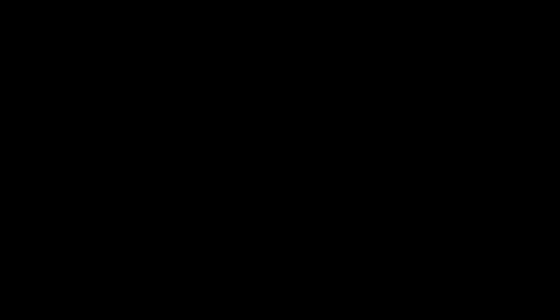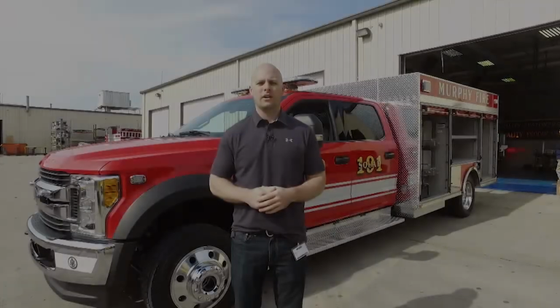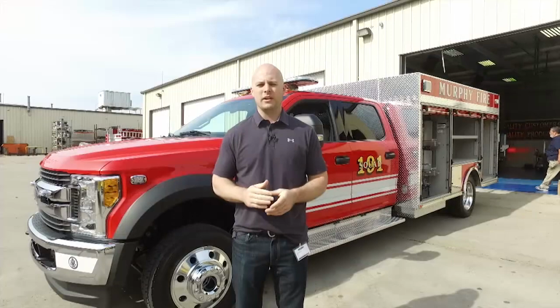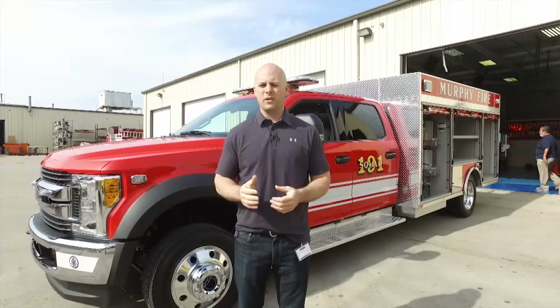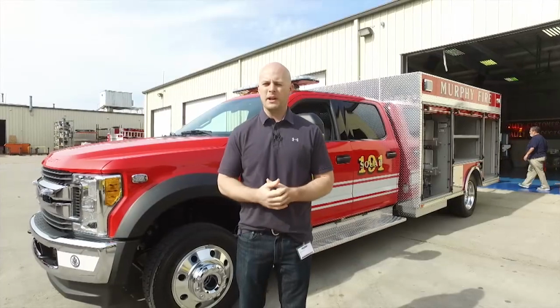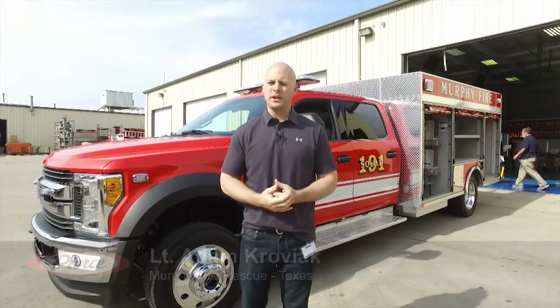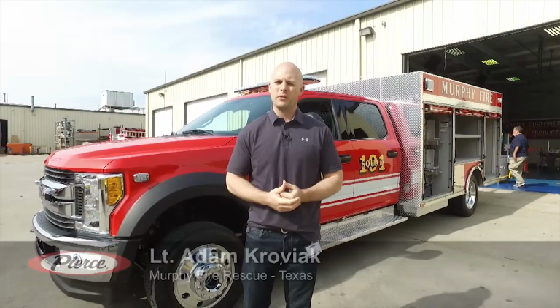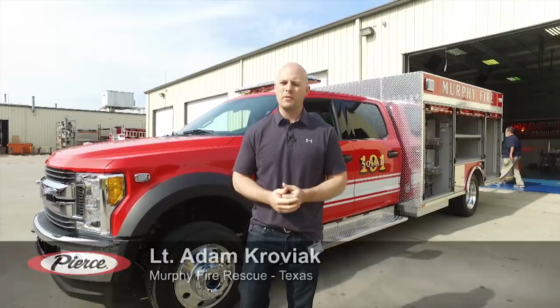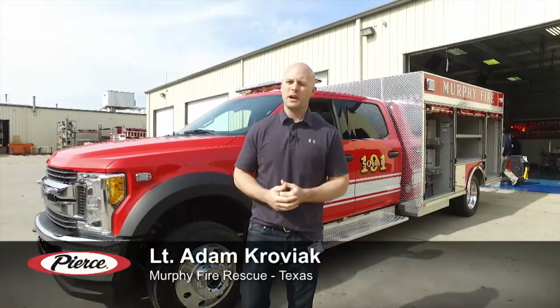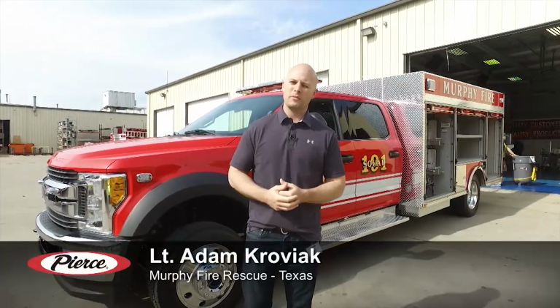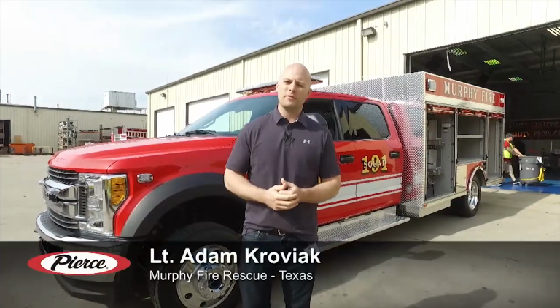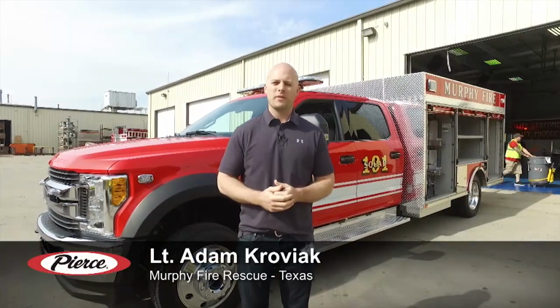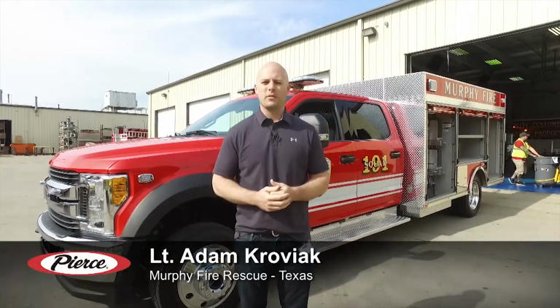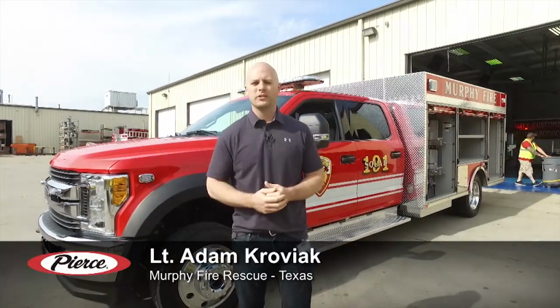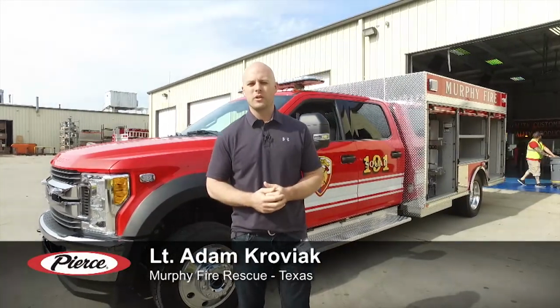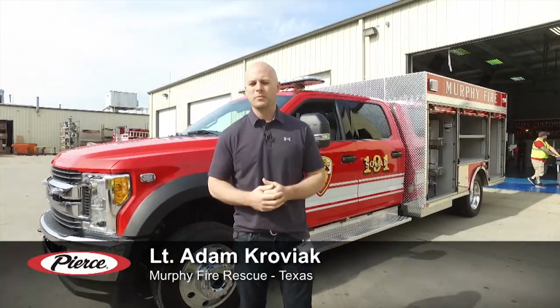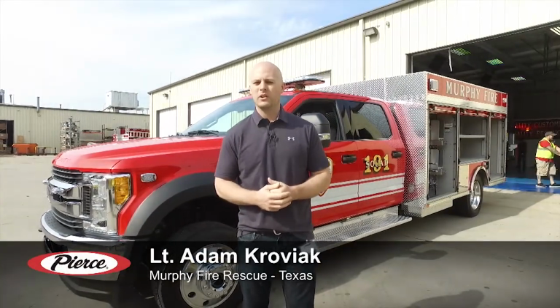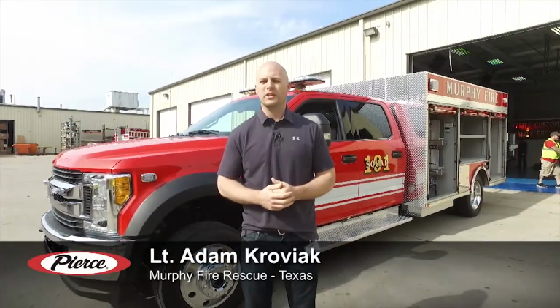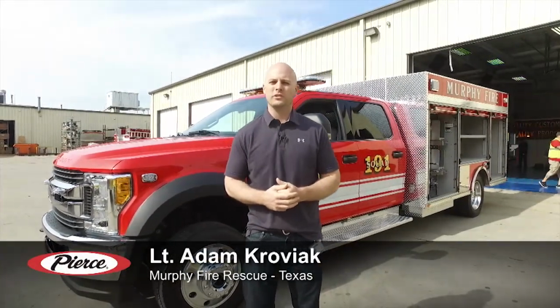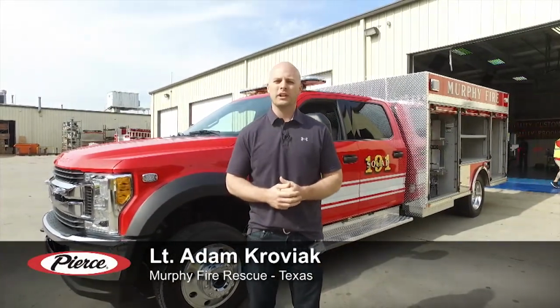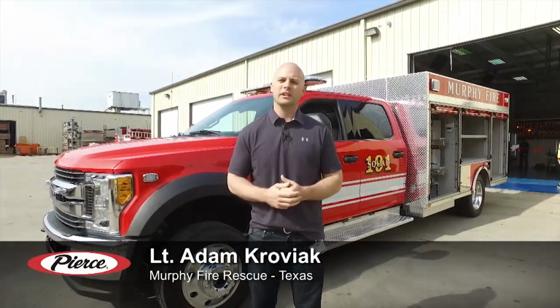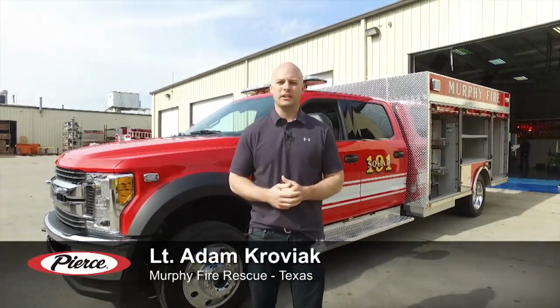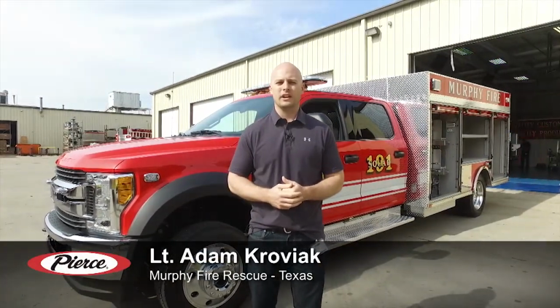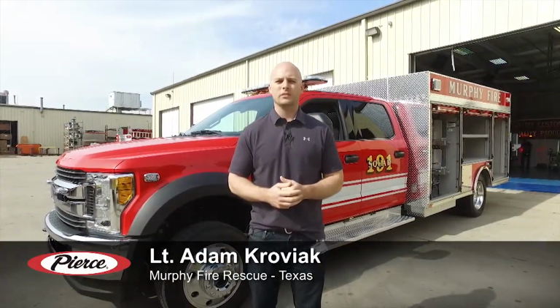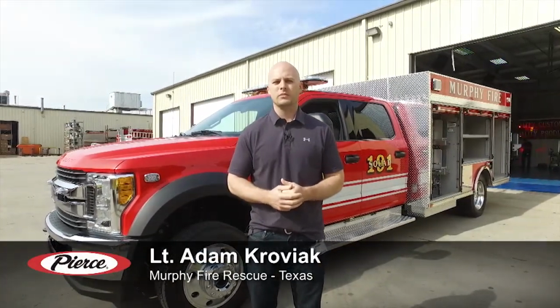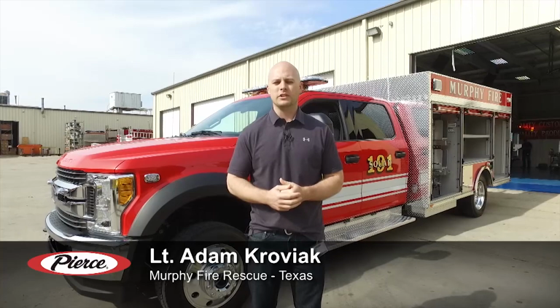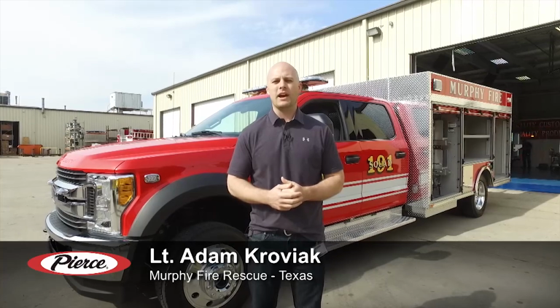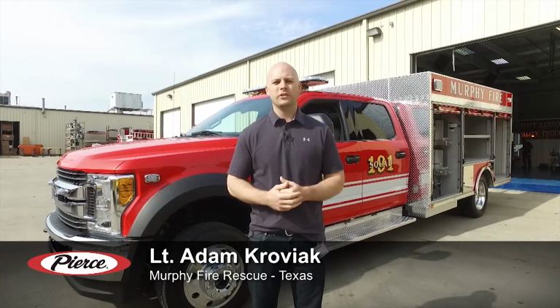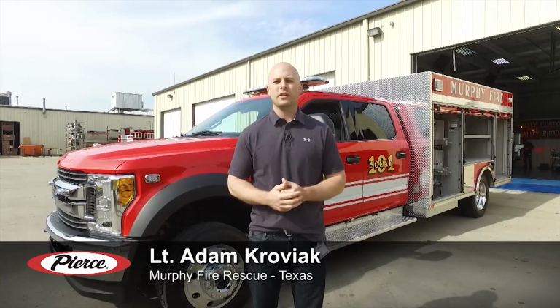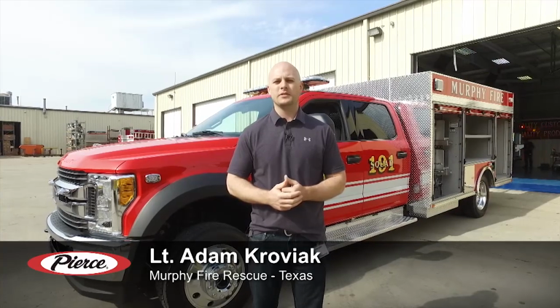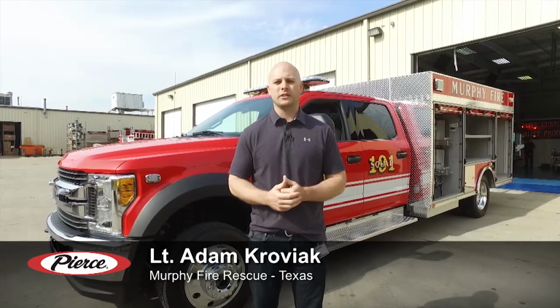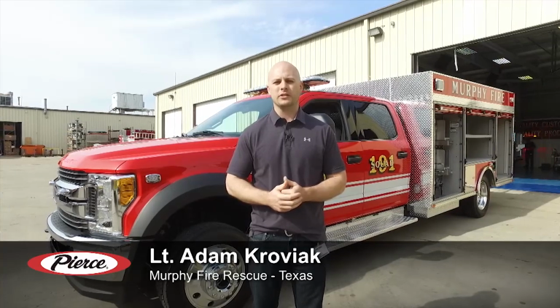All right, hello. My name is Adam Kroviak with Murphy Fire Rescue. I'm currently a lieutenant in the Dallas area of Texas.